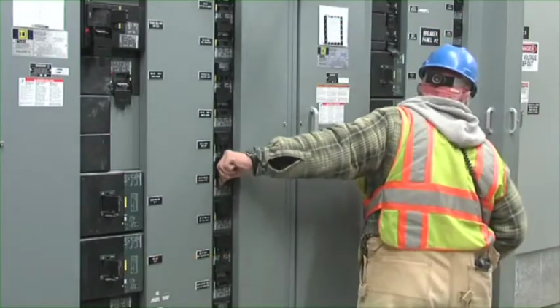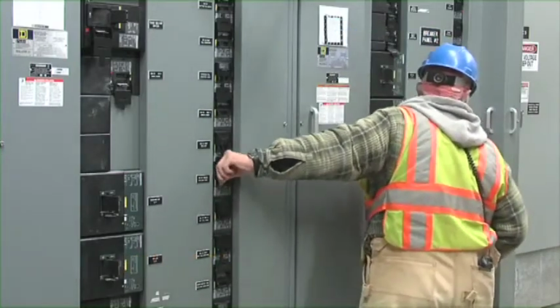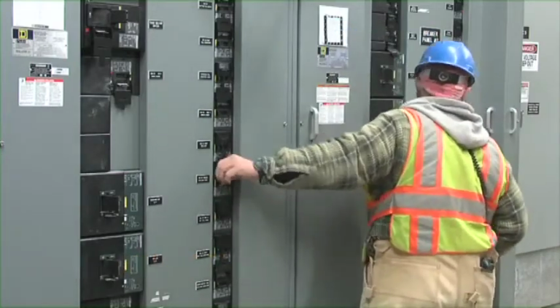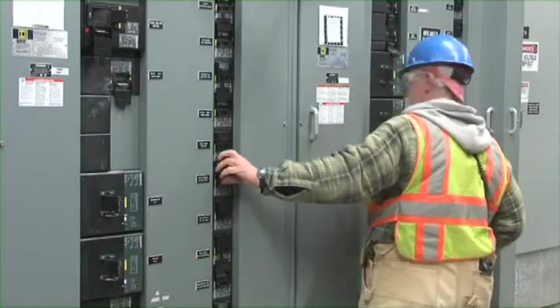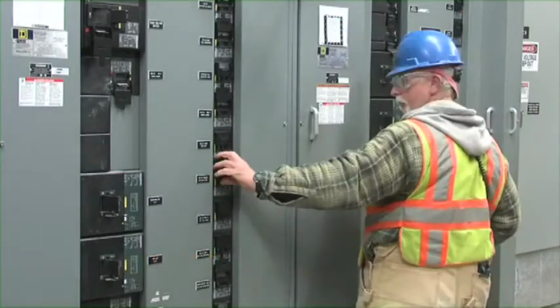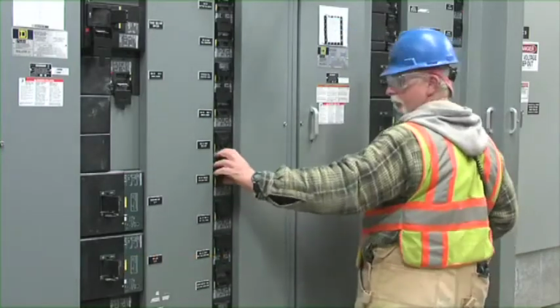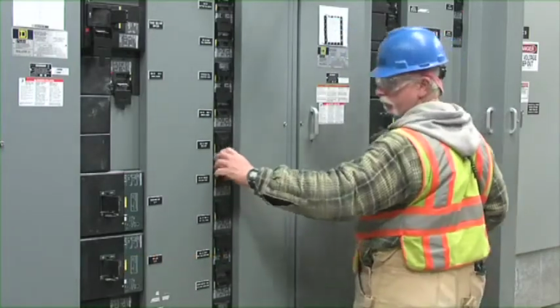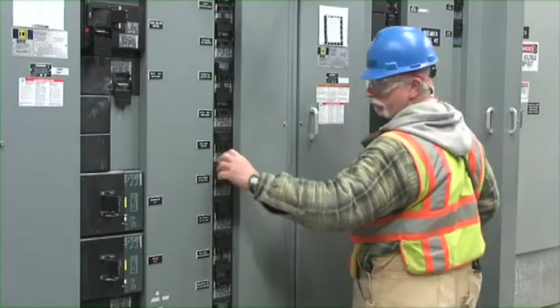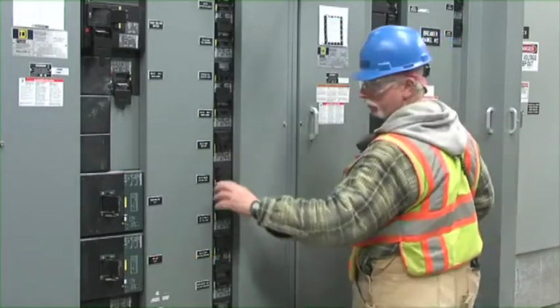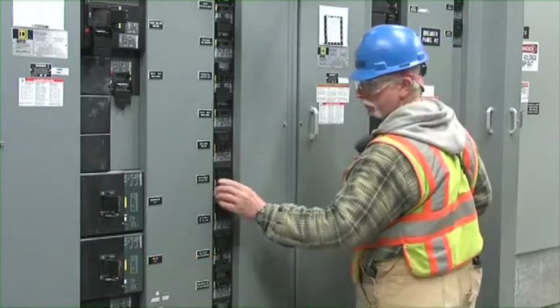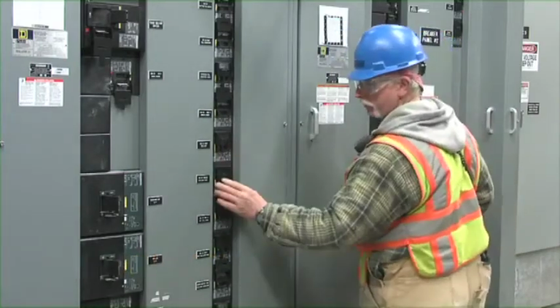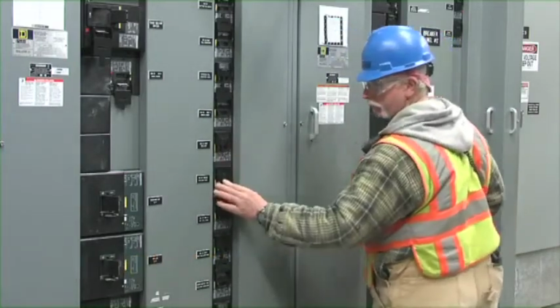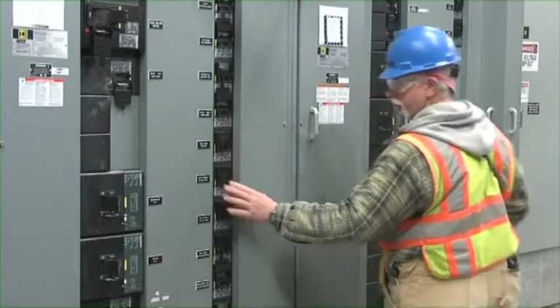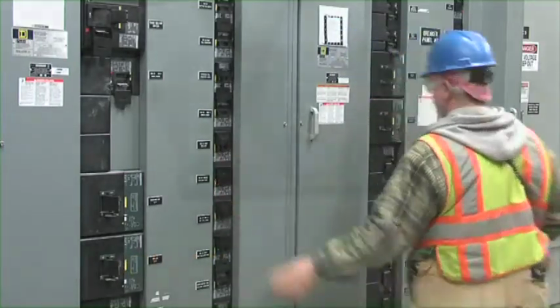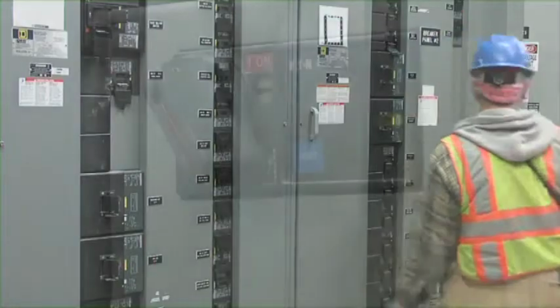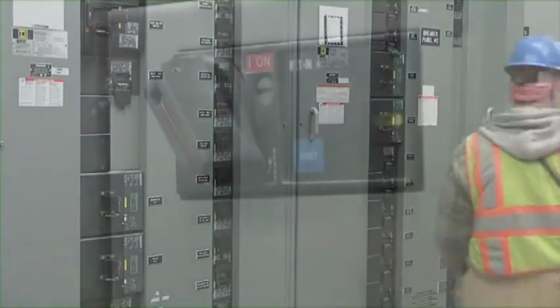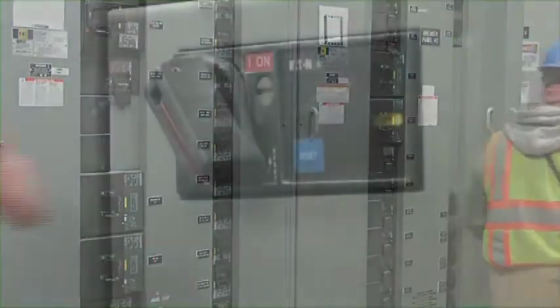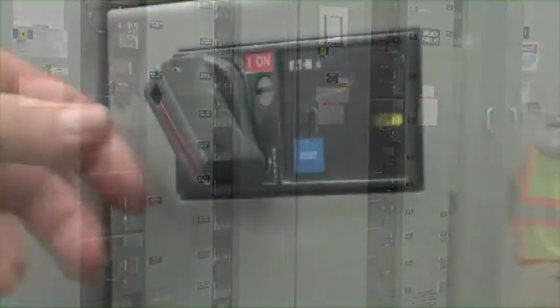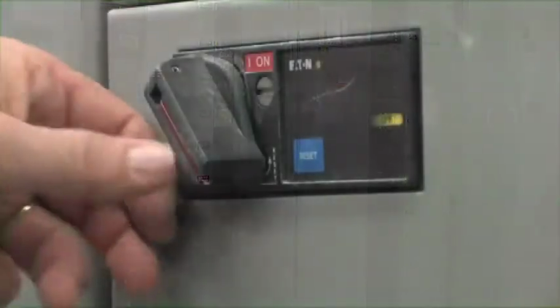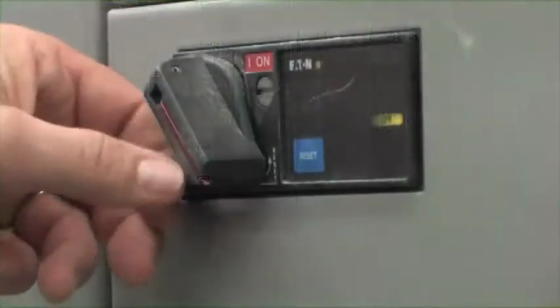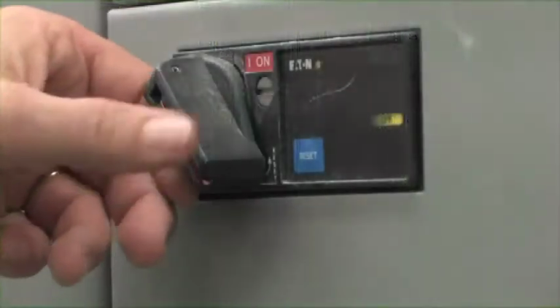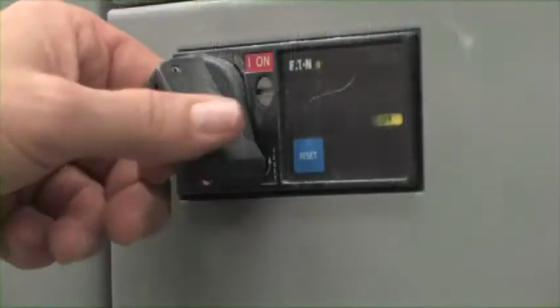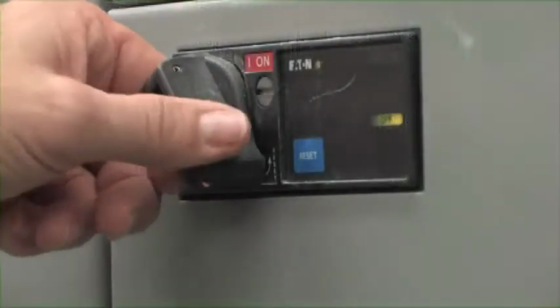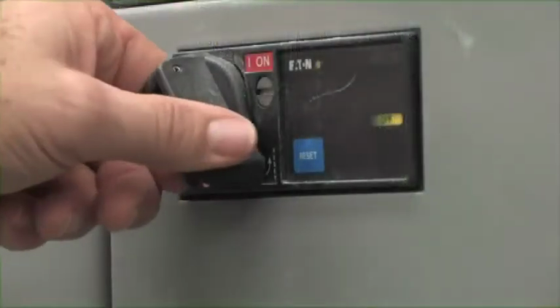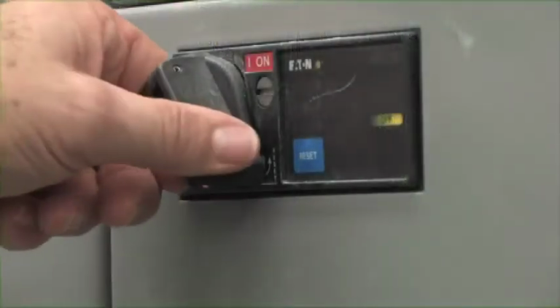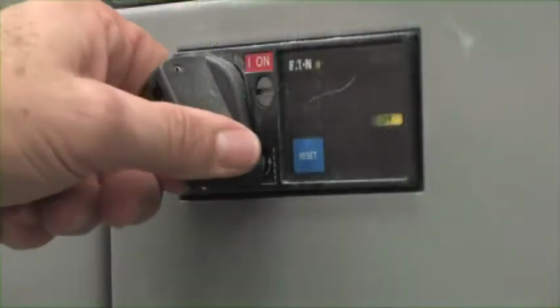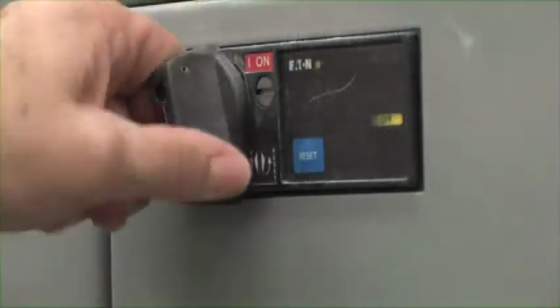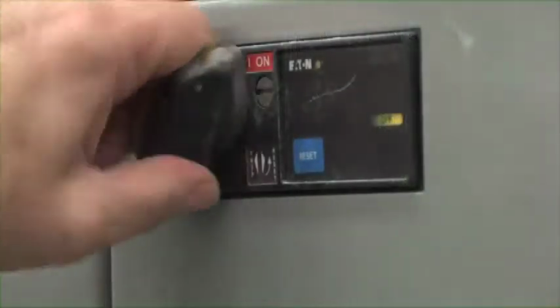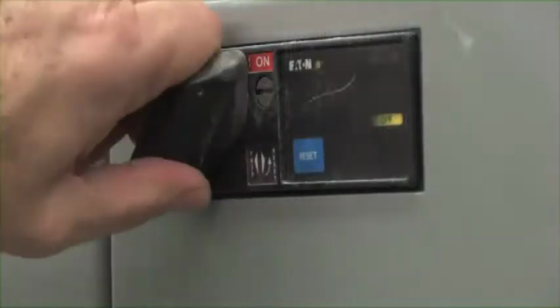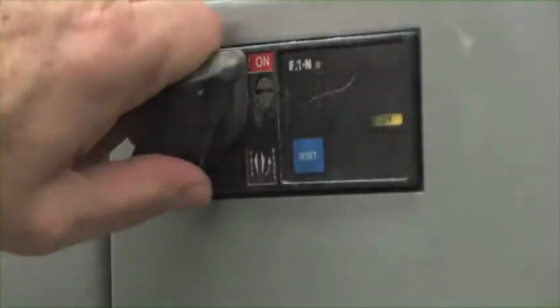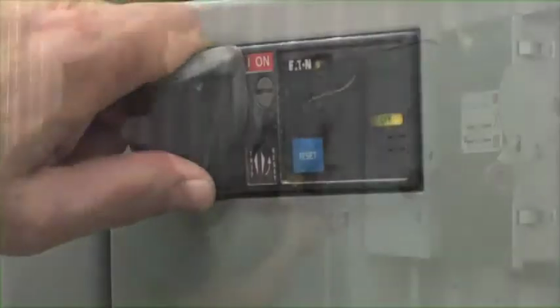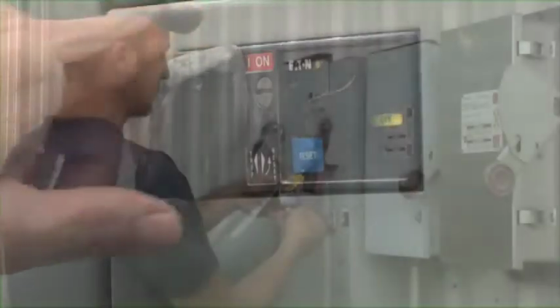Each individual worker must remove his or her own padlock and tag from the energy source. This is another way to verify that all workers have exited safely. Start the machine and verify it is working normally.